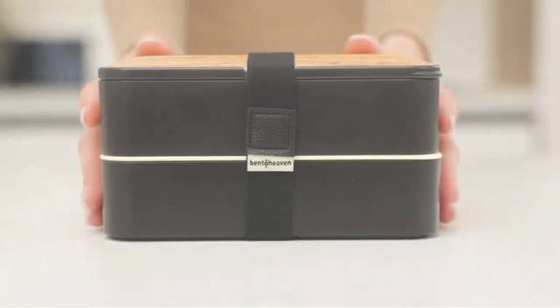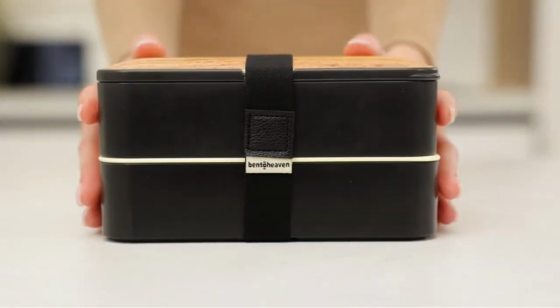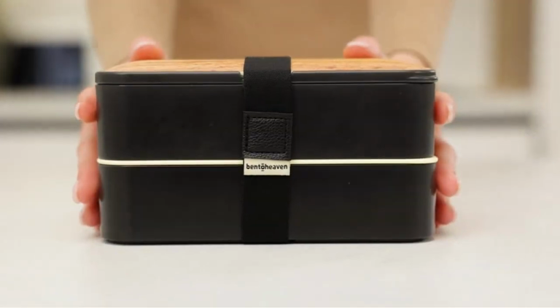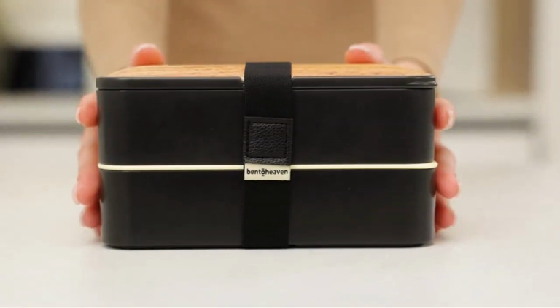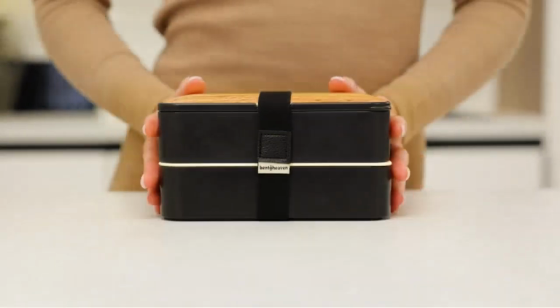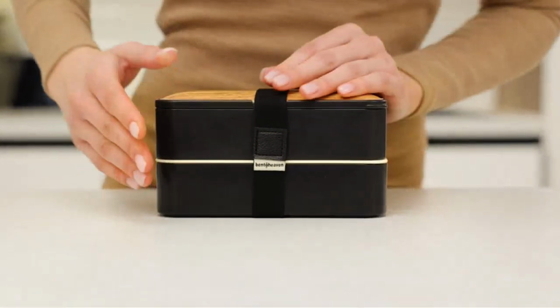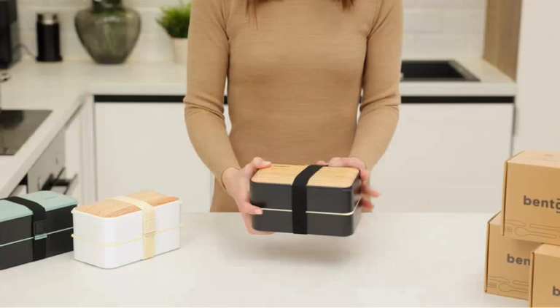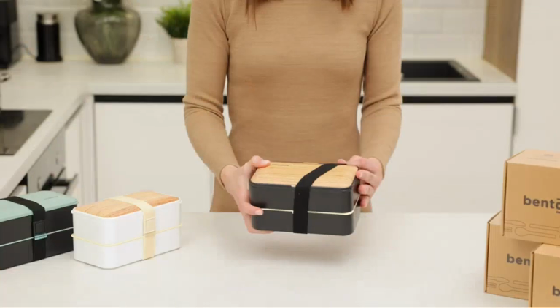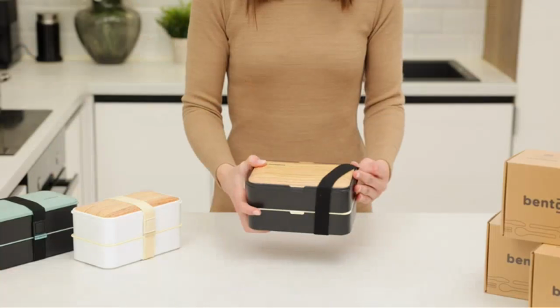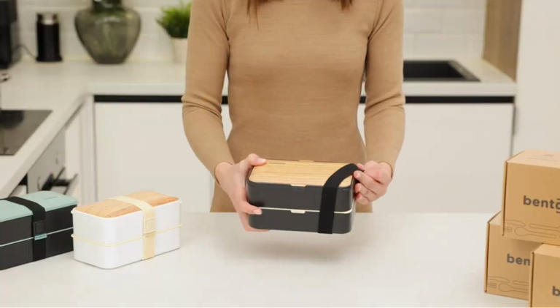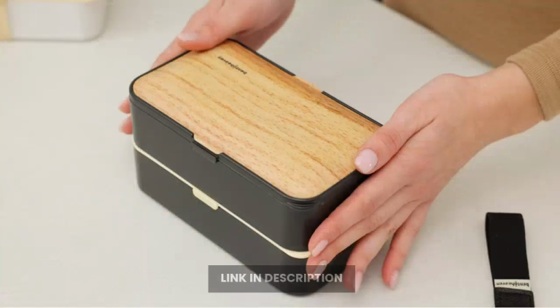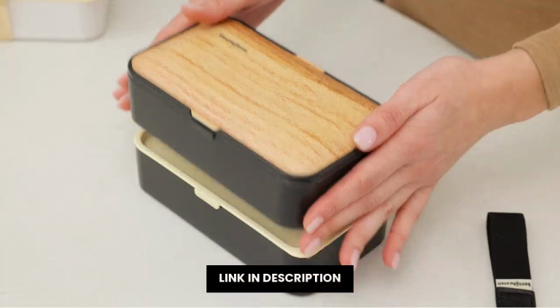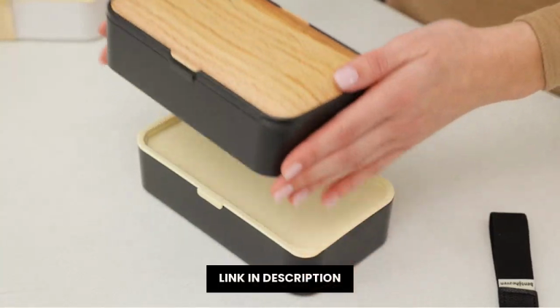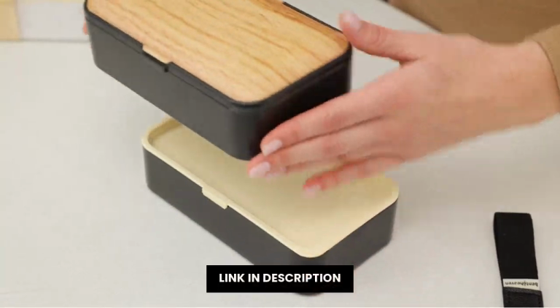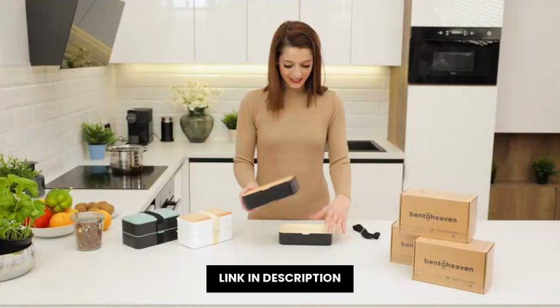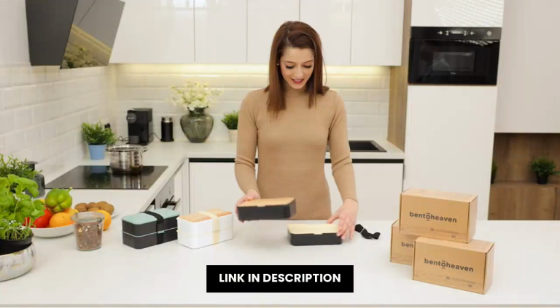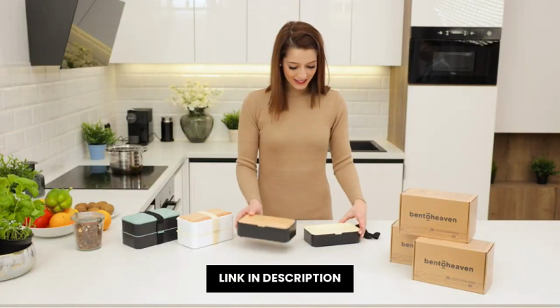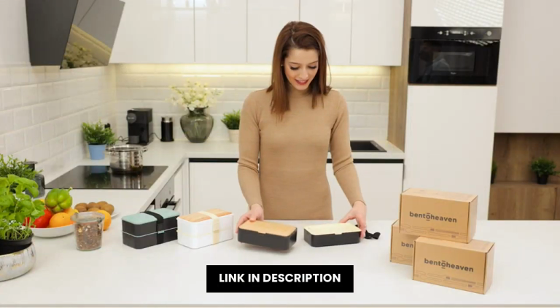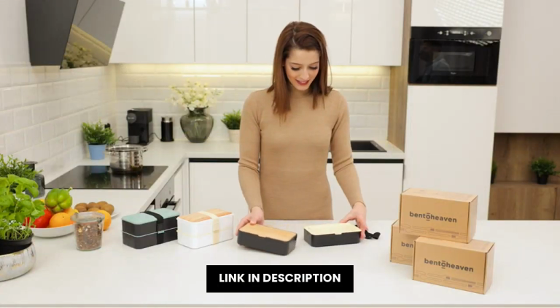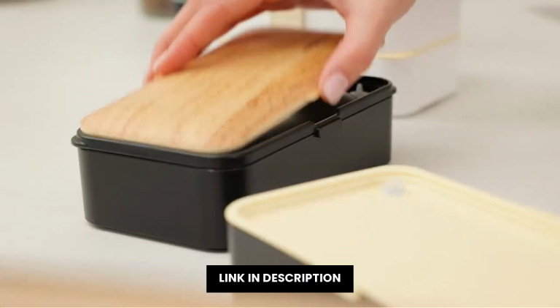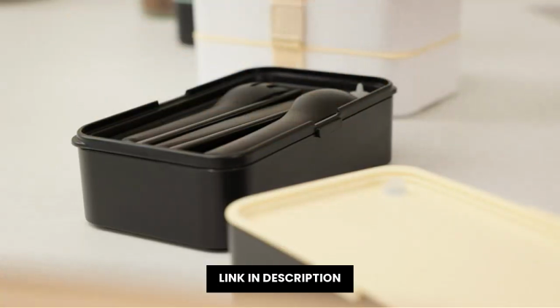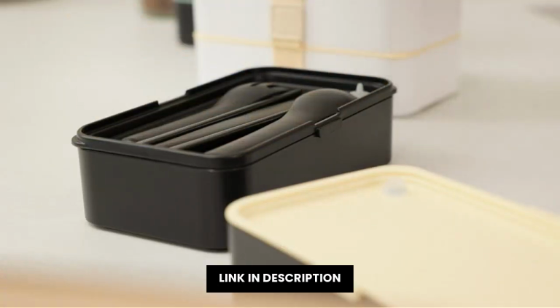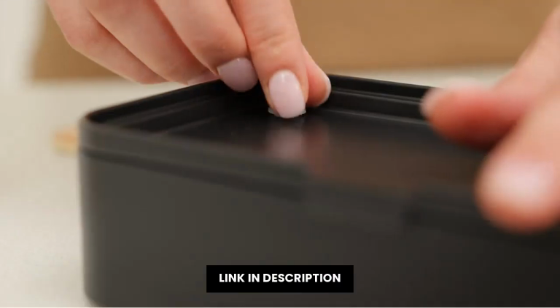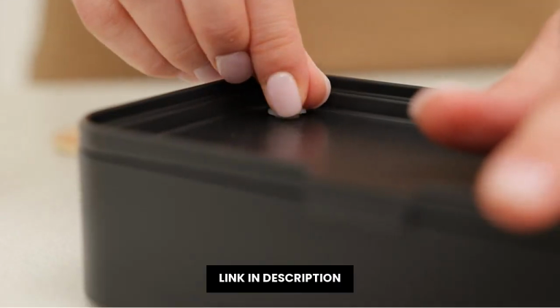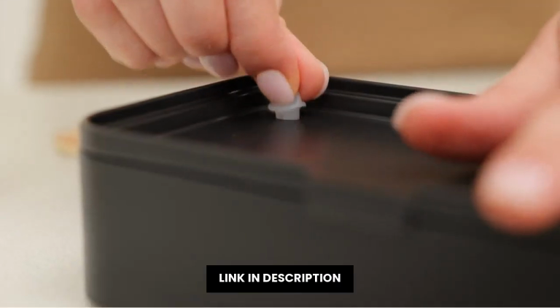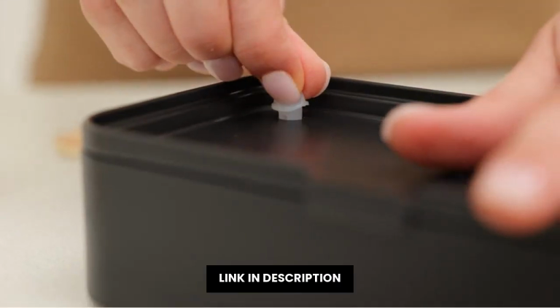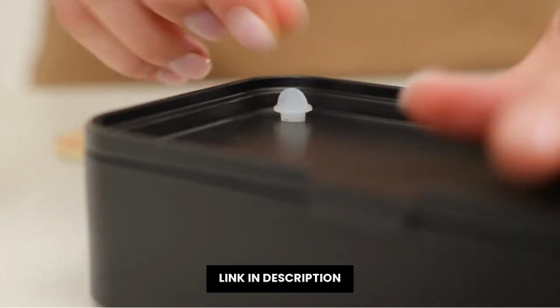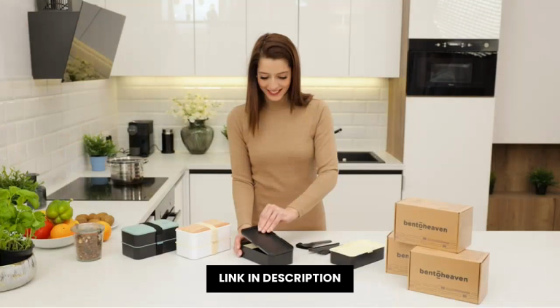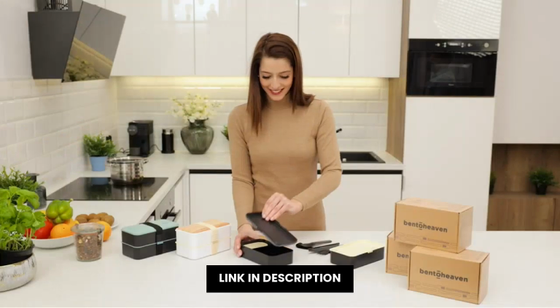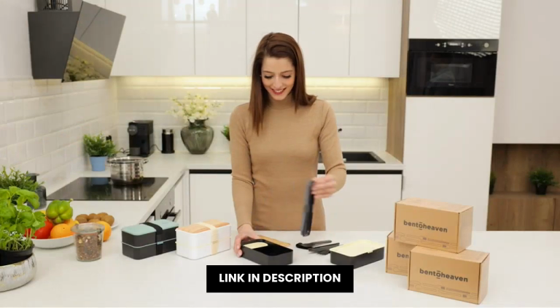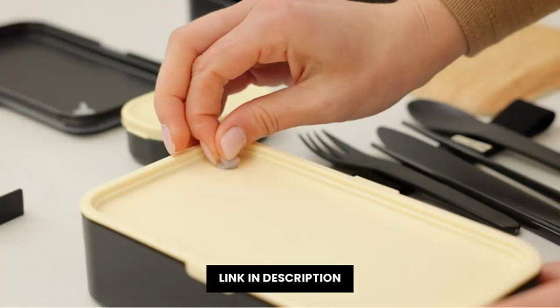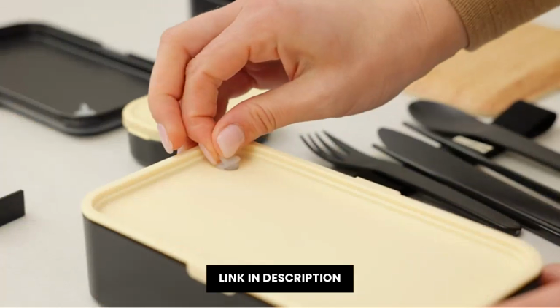The premium lunch box is made of great quality.